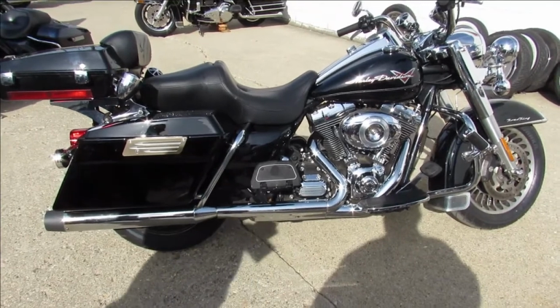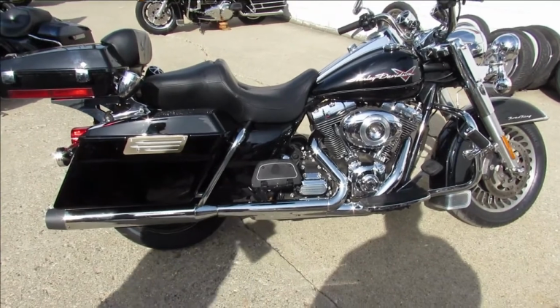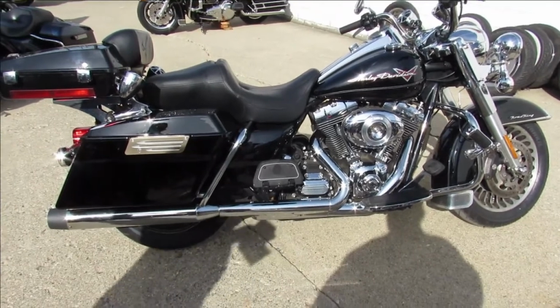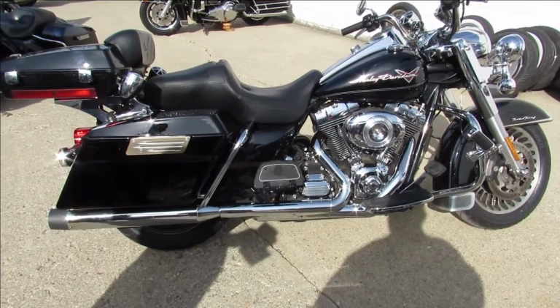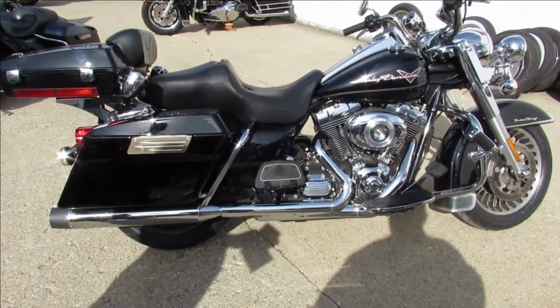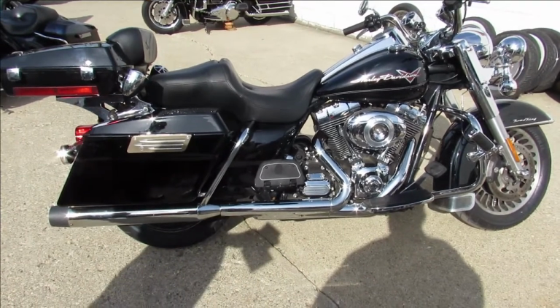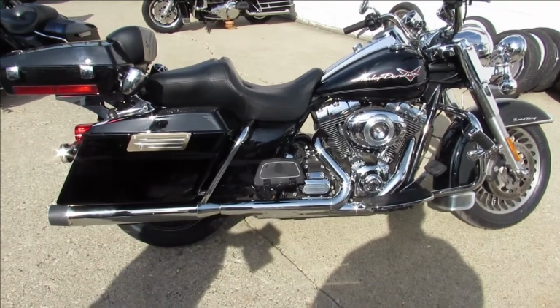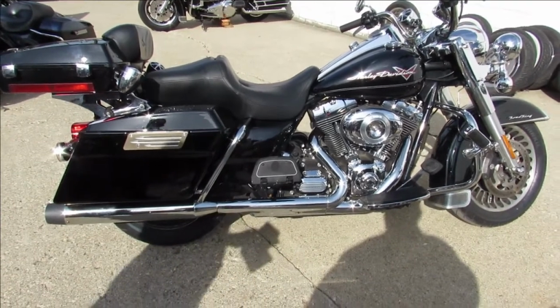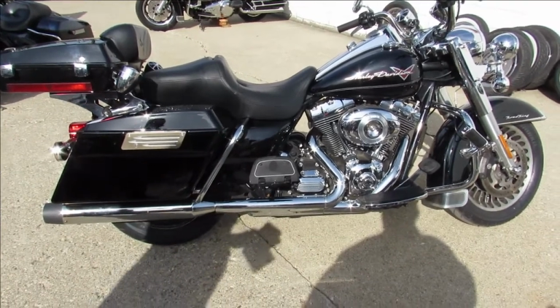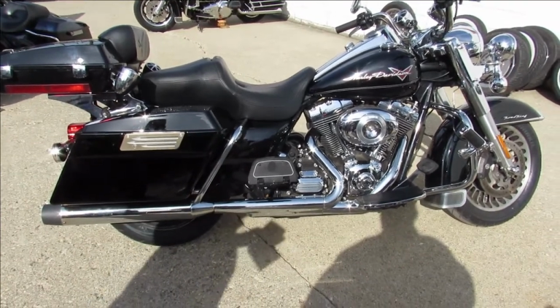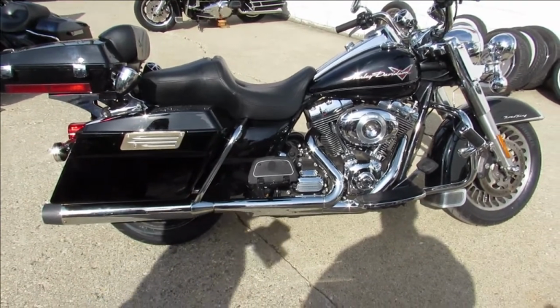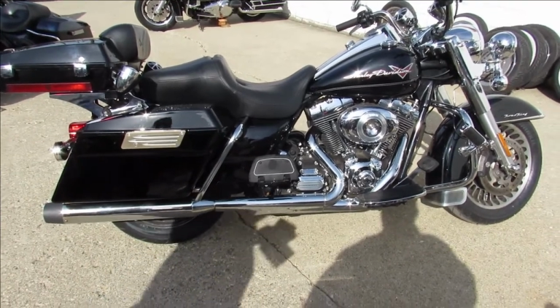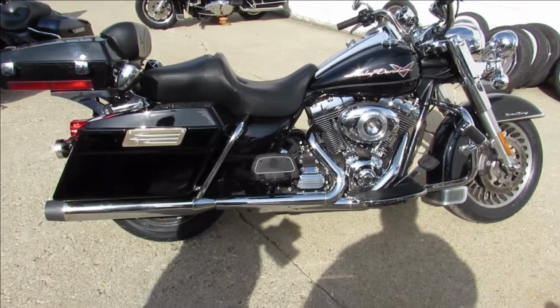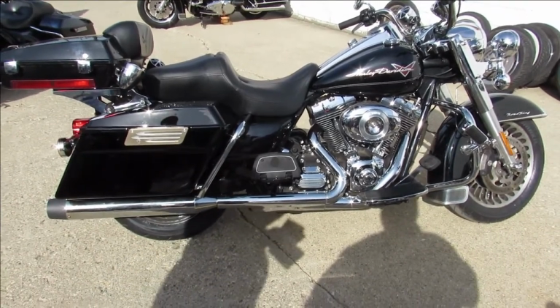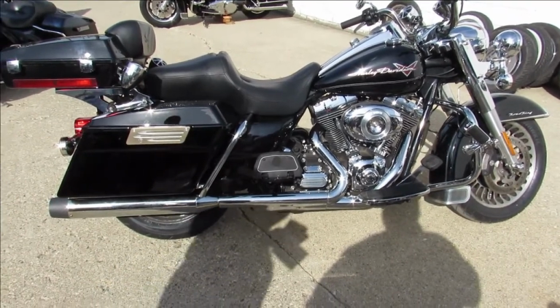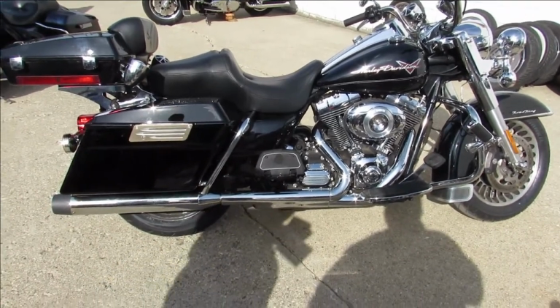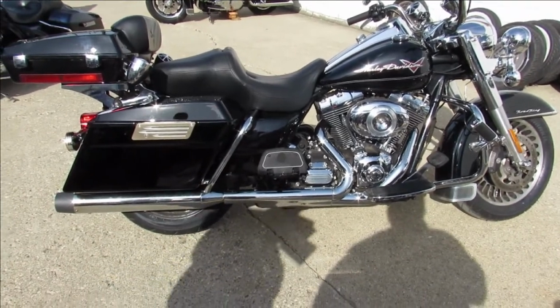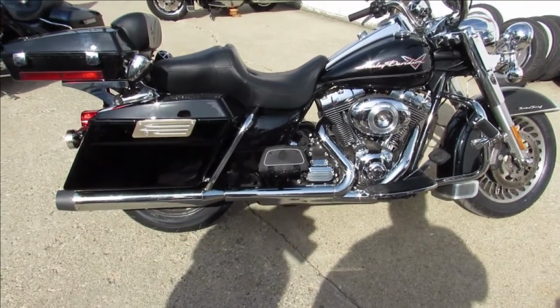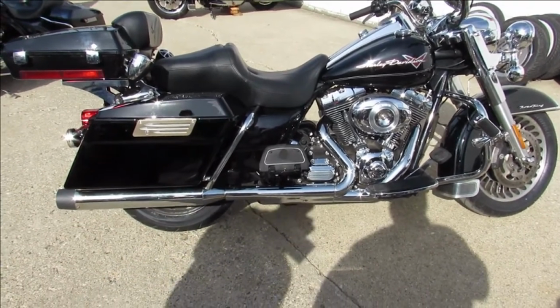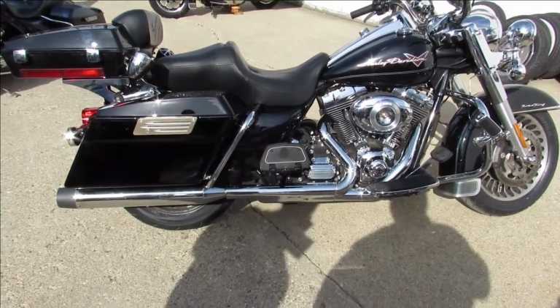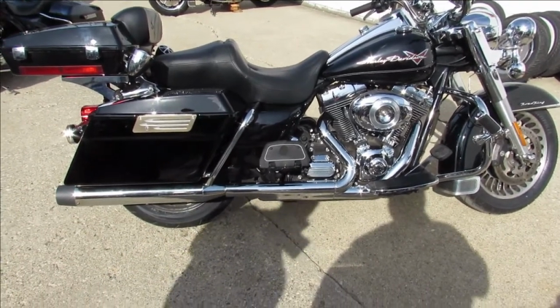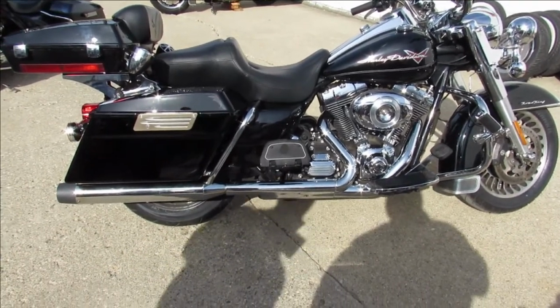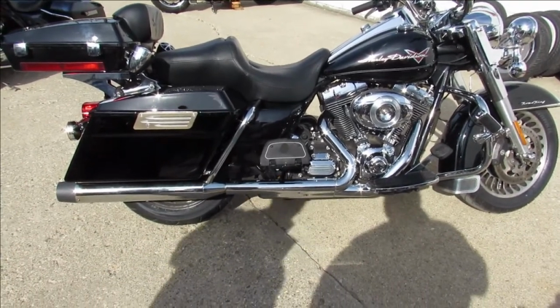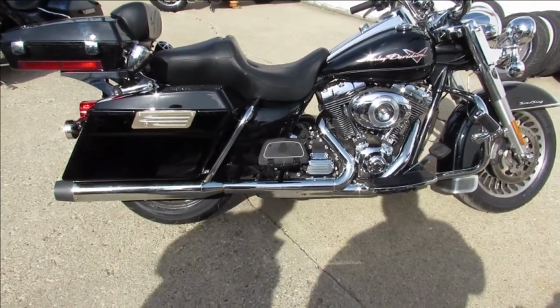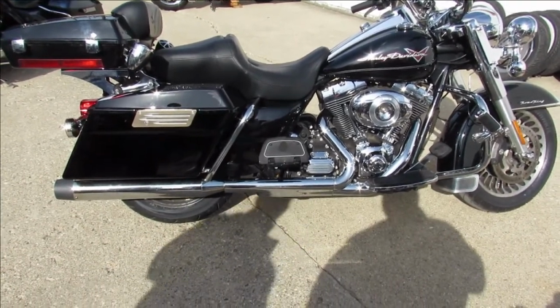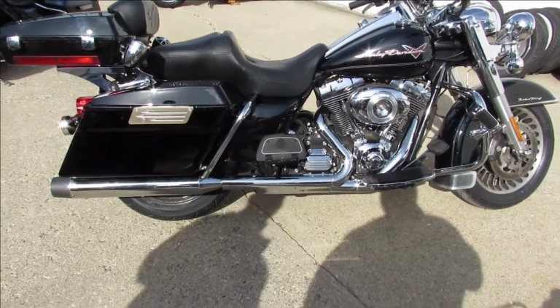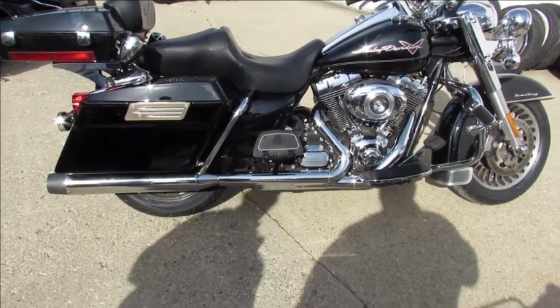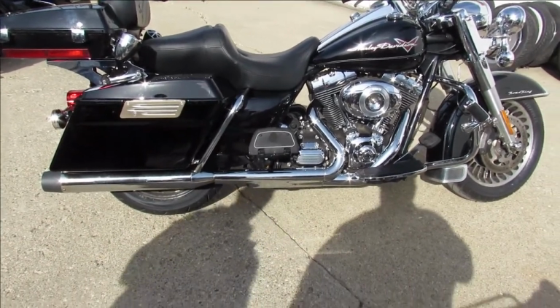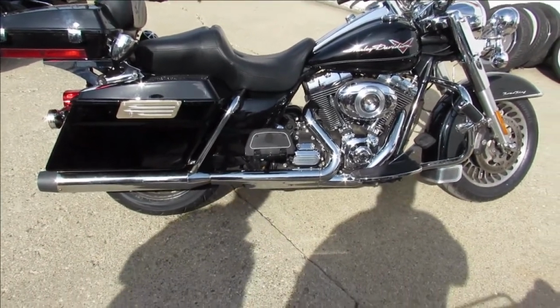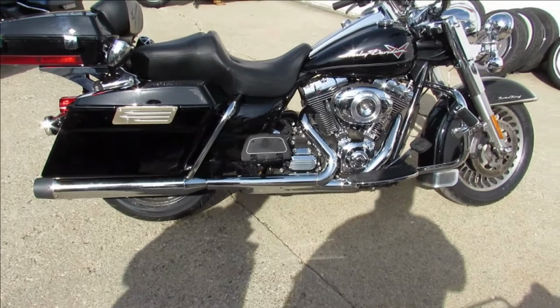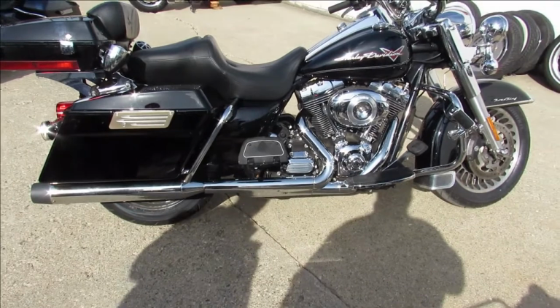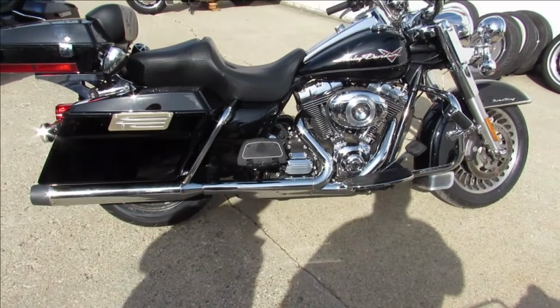Just been serviced at the dealership. All the fluids have been changed, been inspected — ready to hit the road.